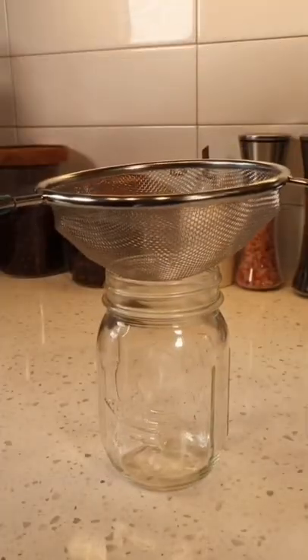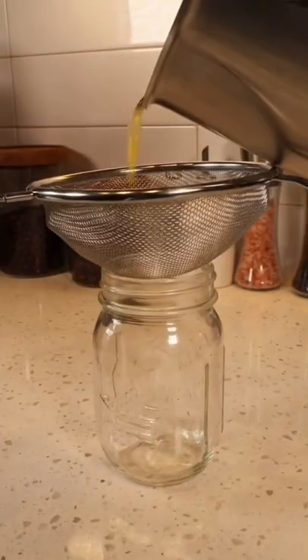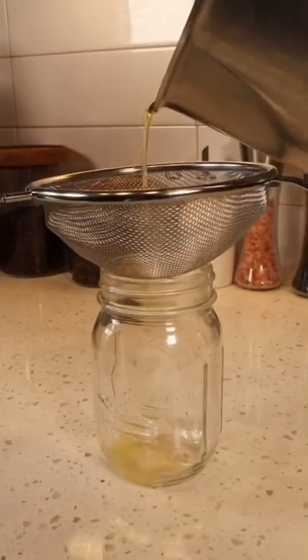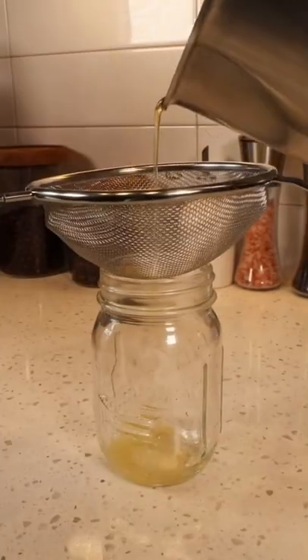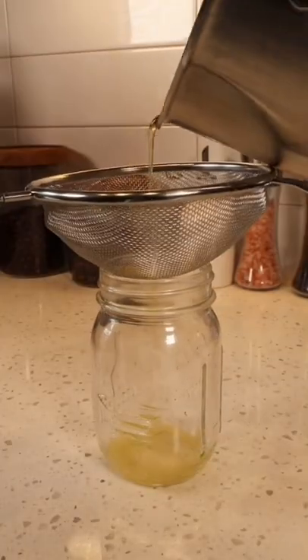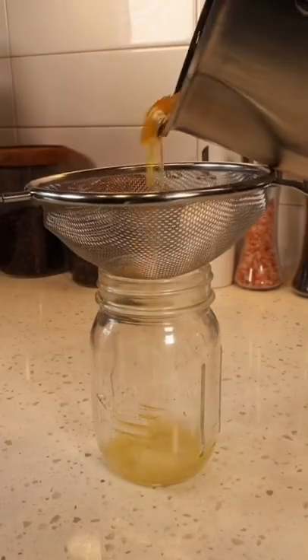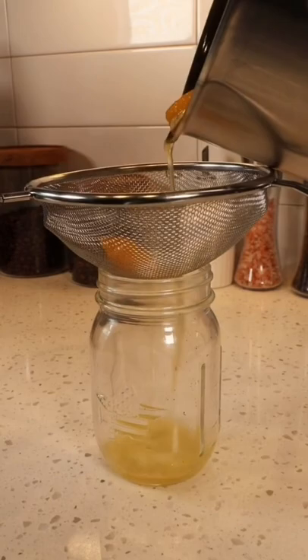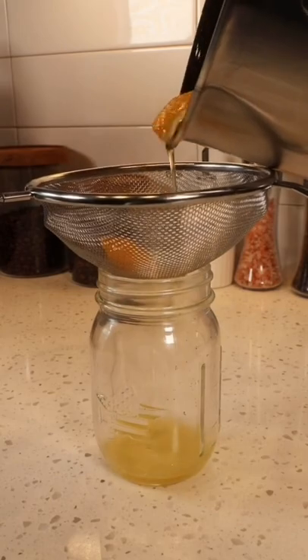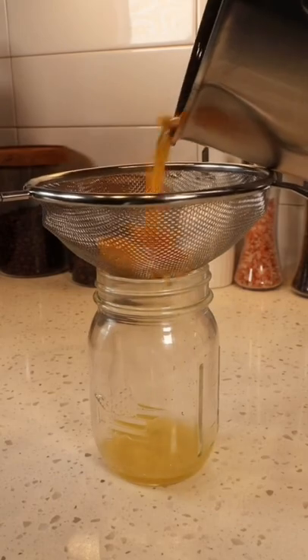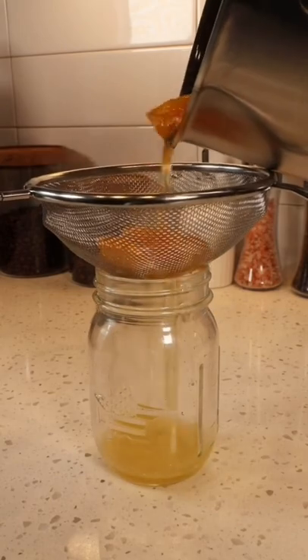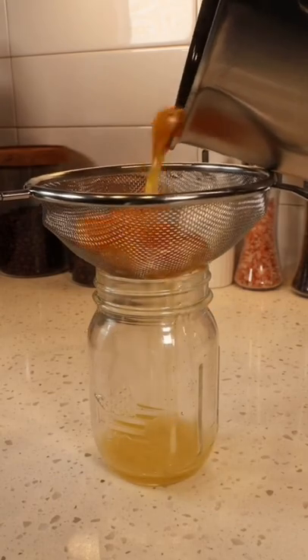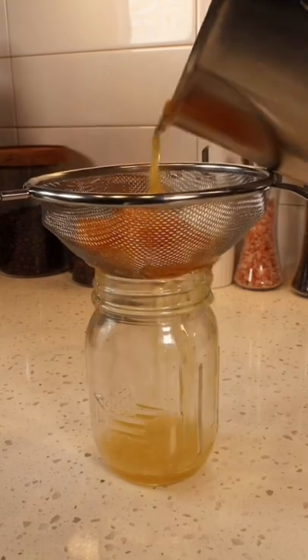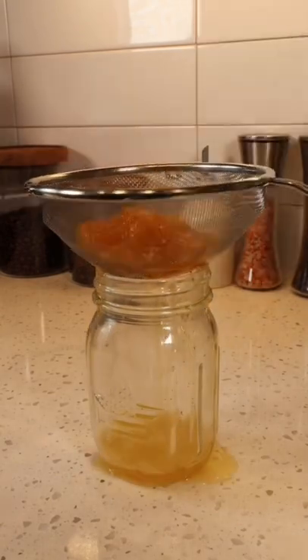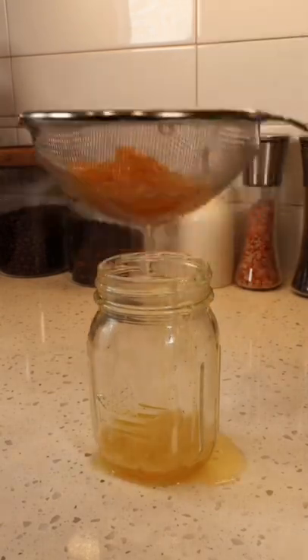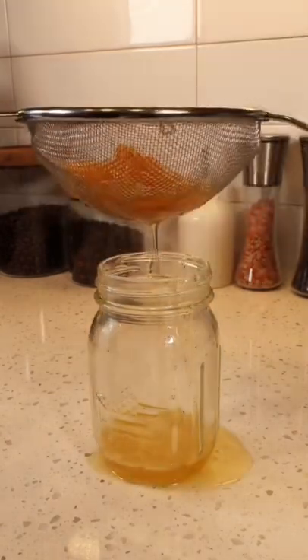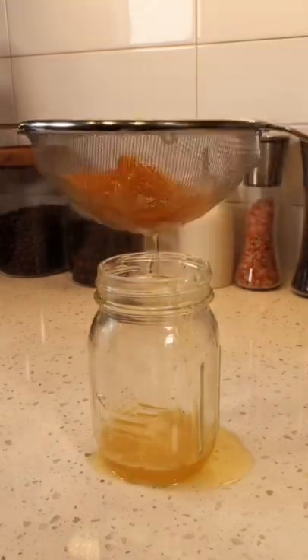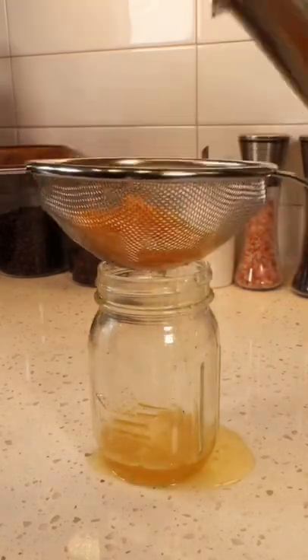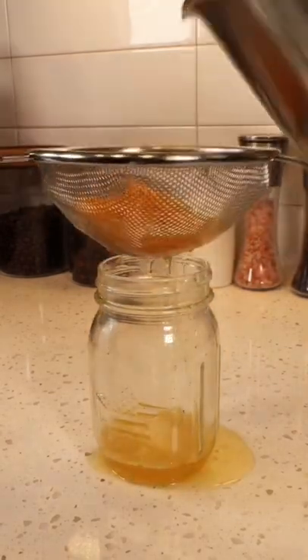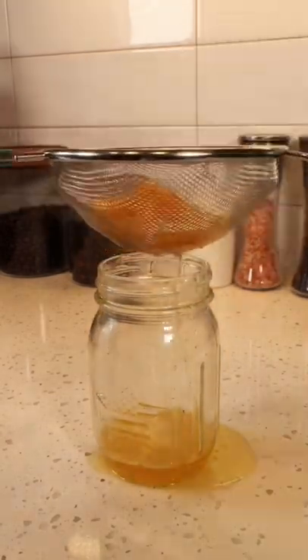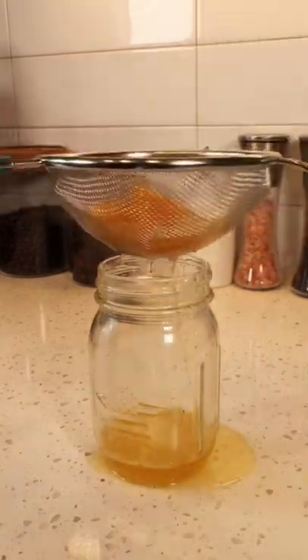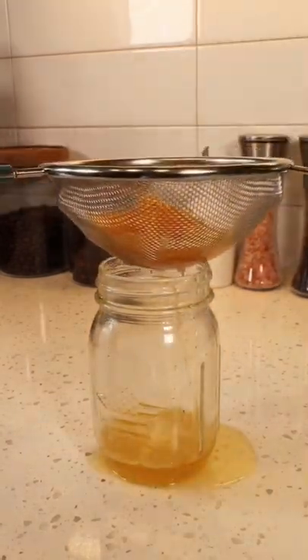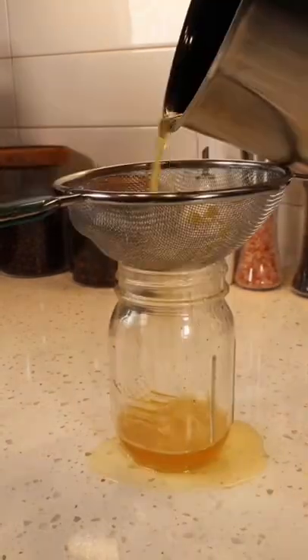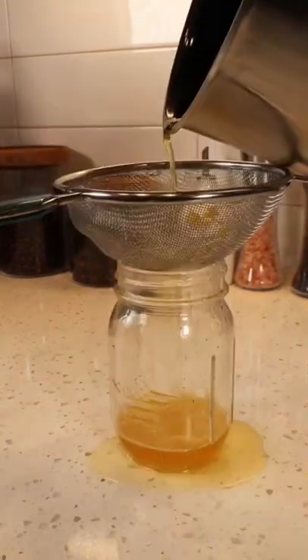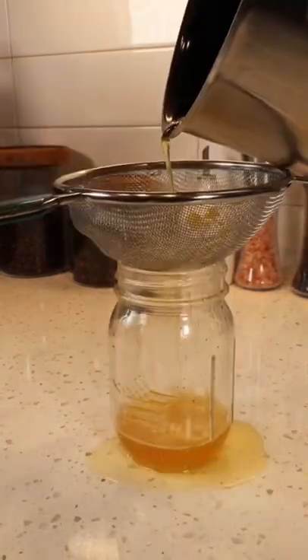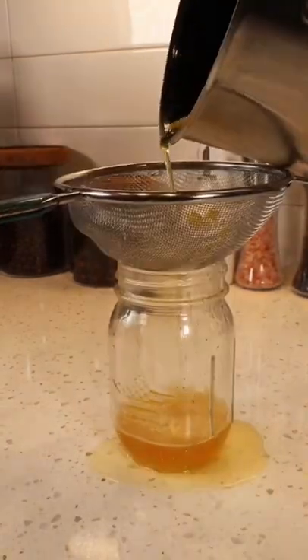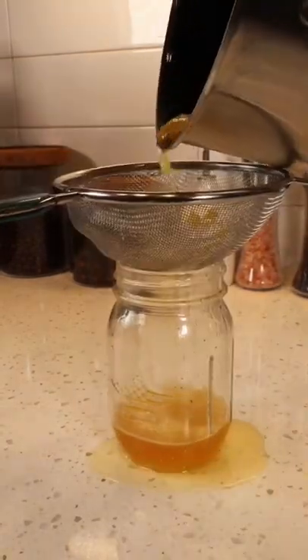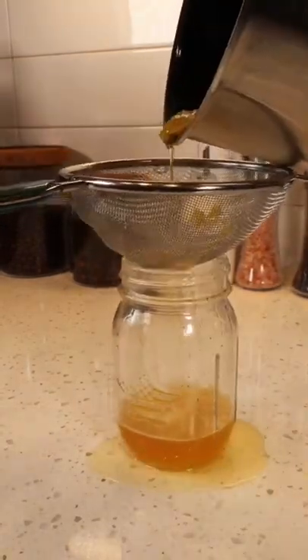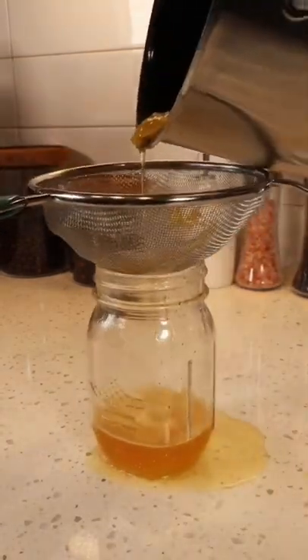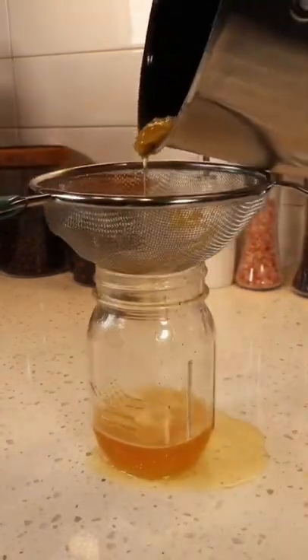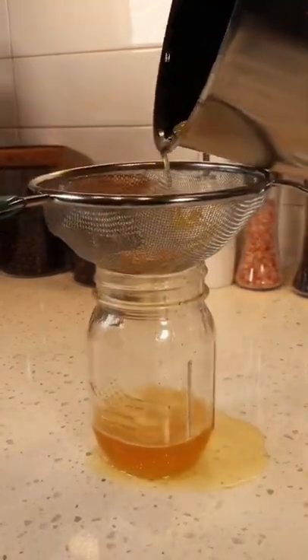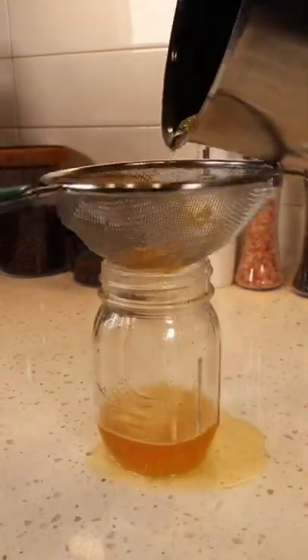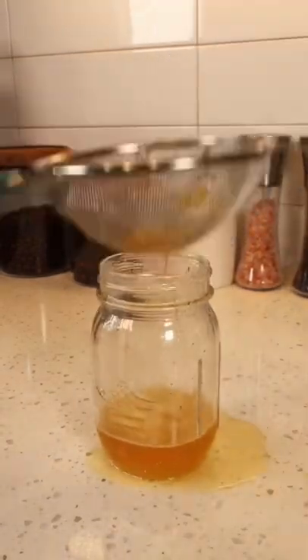Your syrup's been reducing for about 10 minutes — take a strainer and strain it out. And honestly, try not to make a mess.